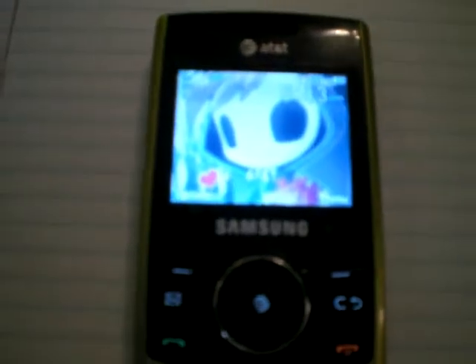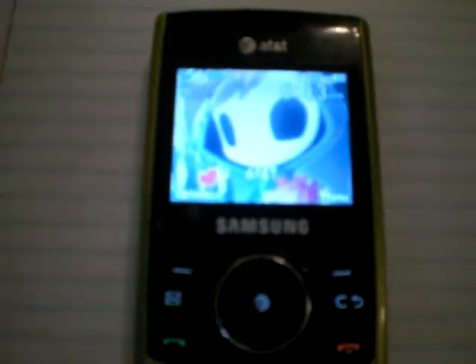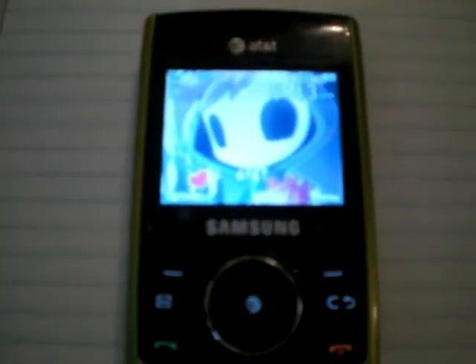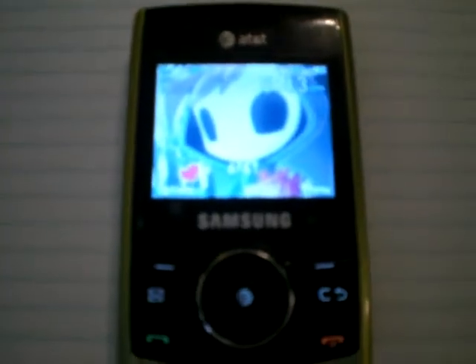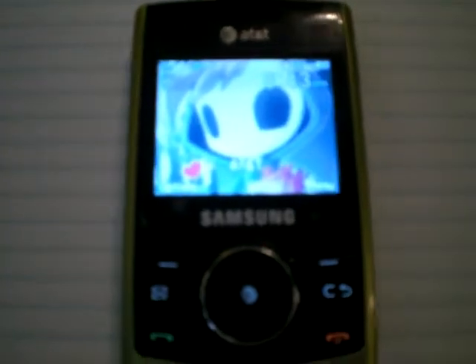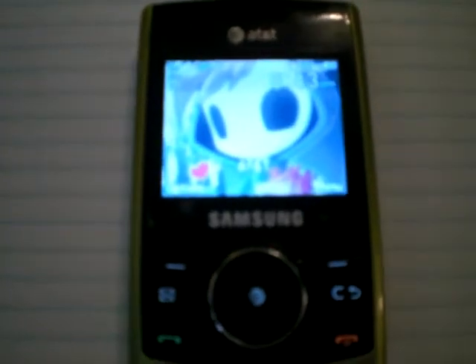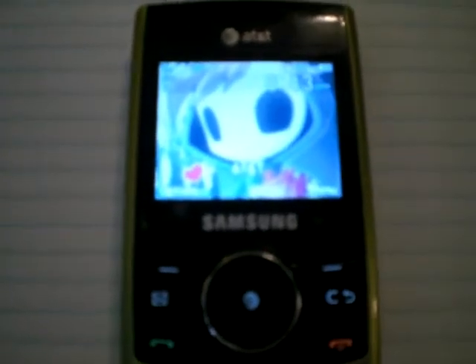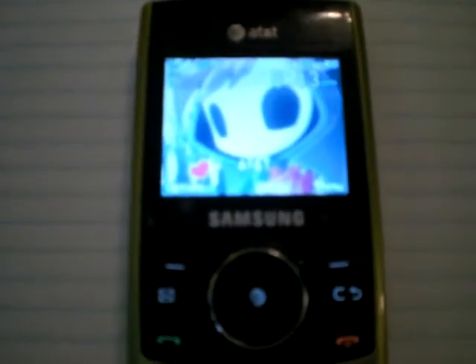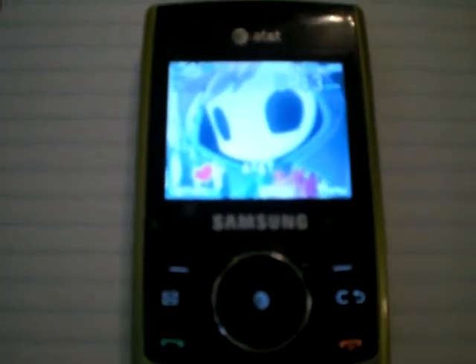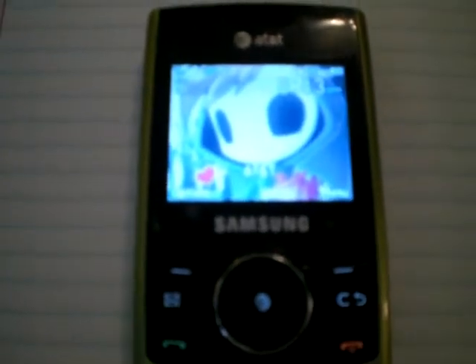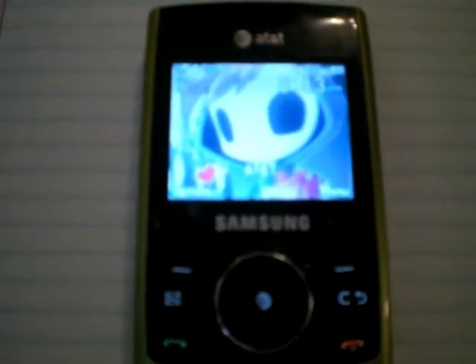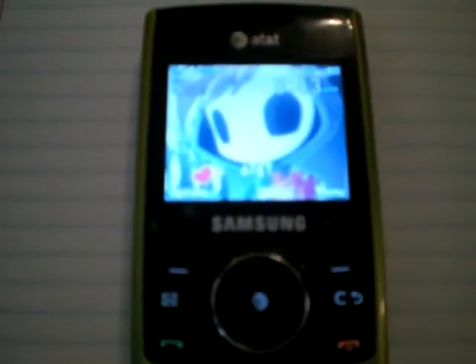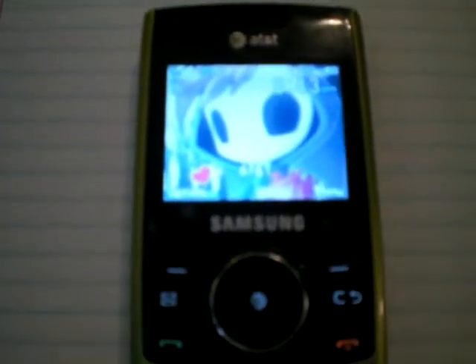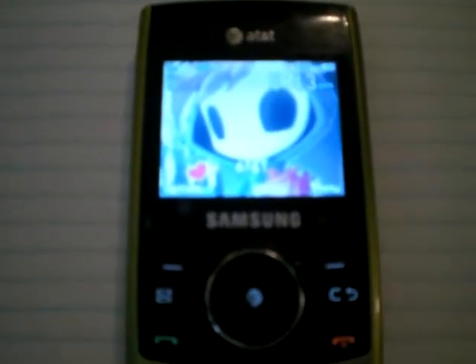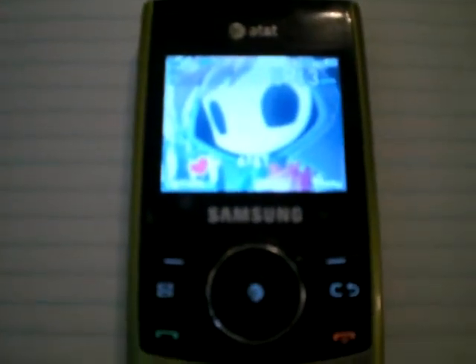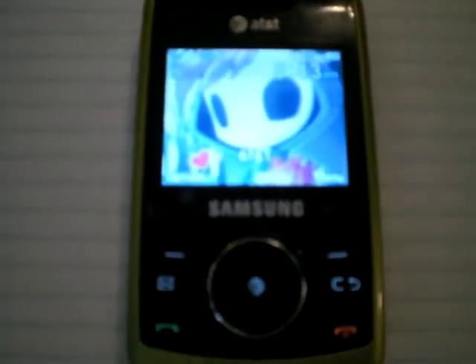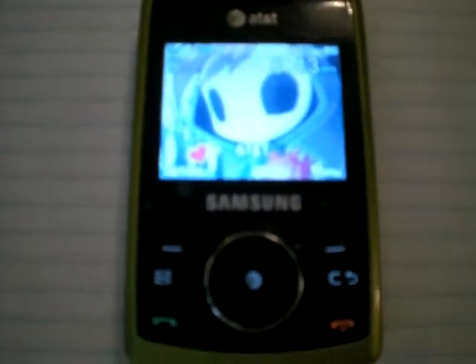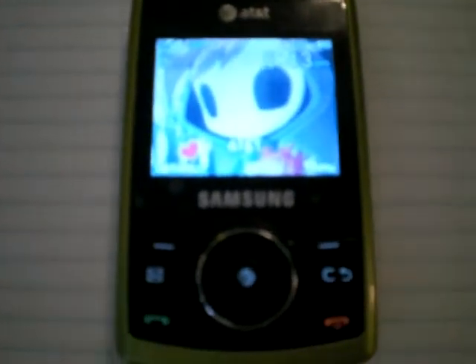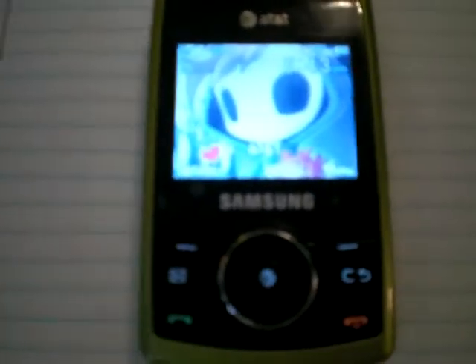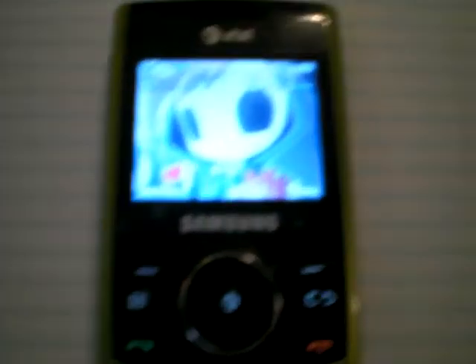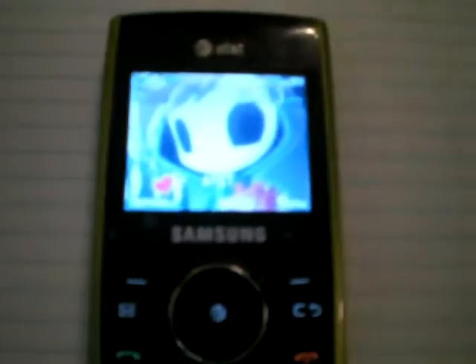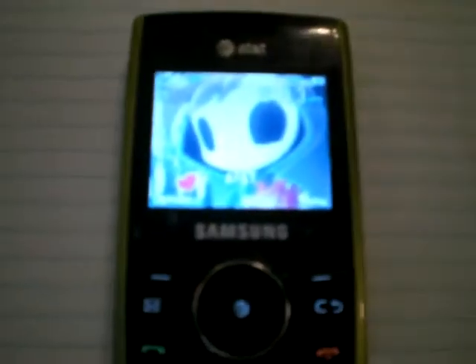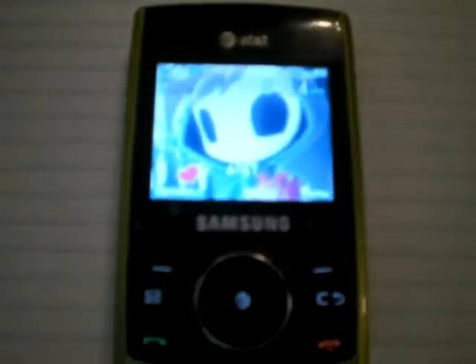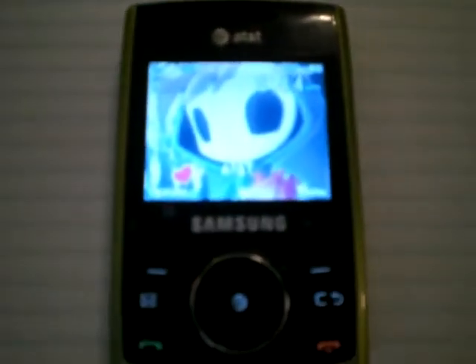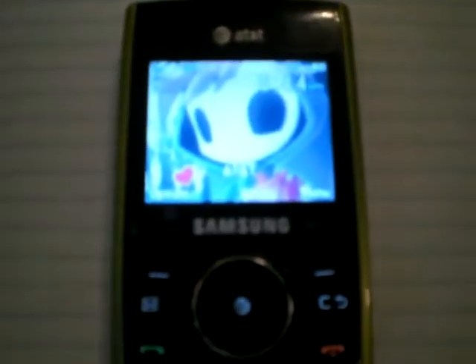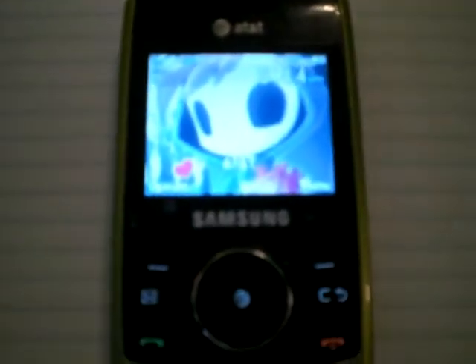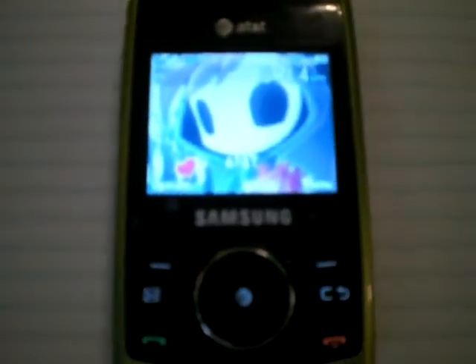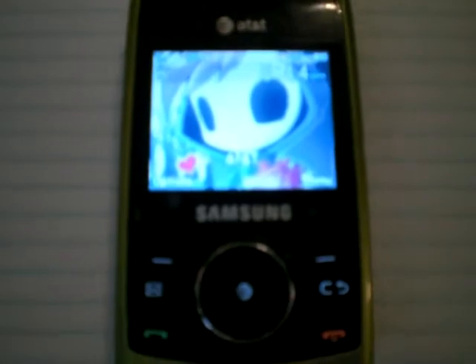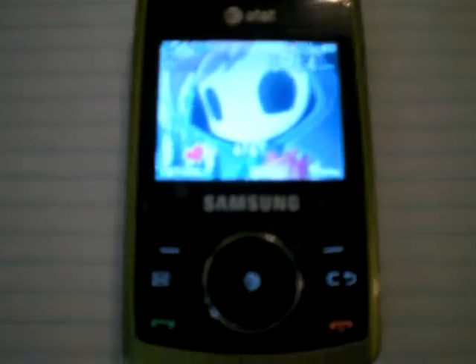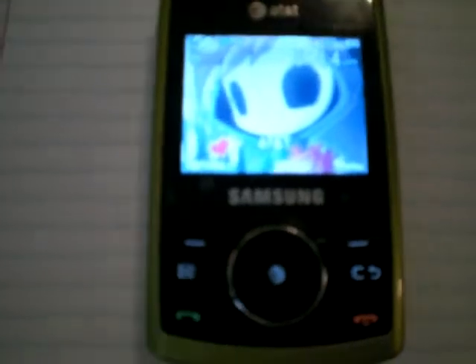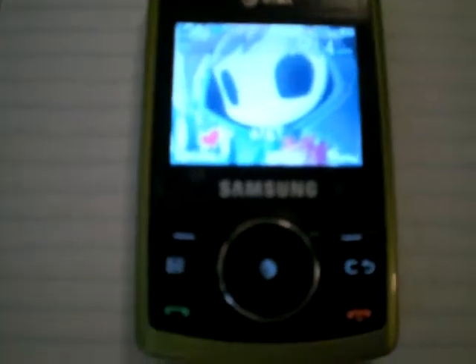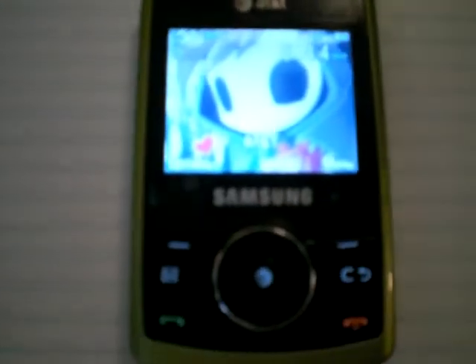This is the Samsung ProPel review part 3. I will be doing applications.